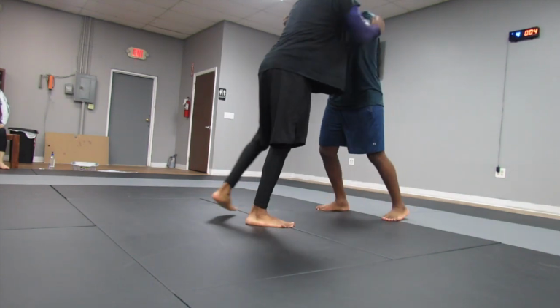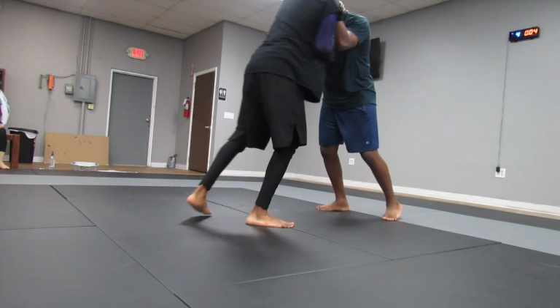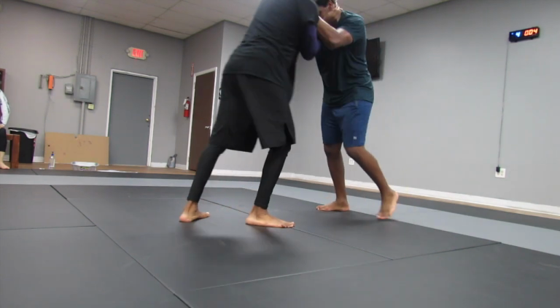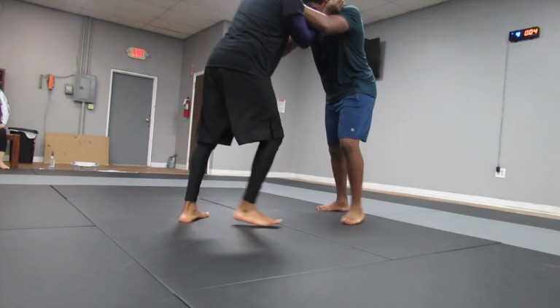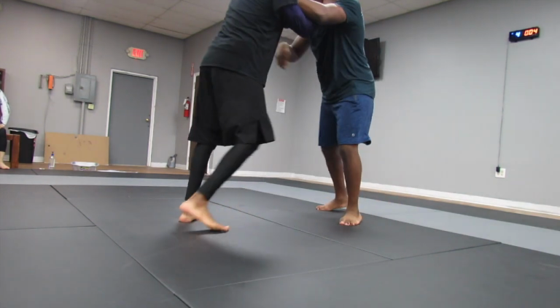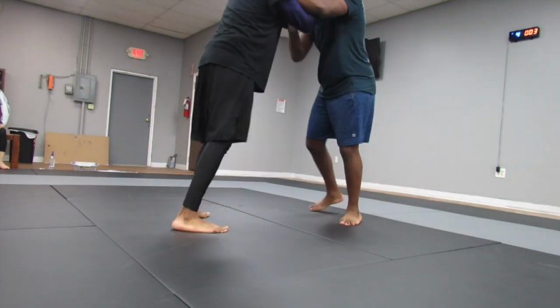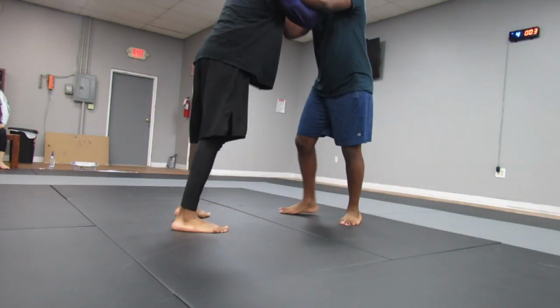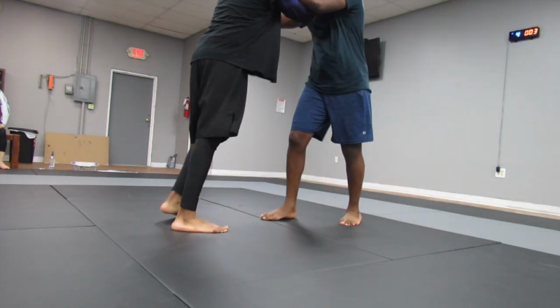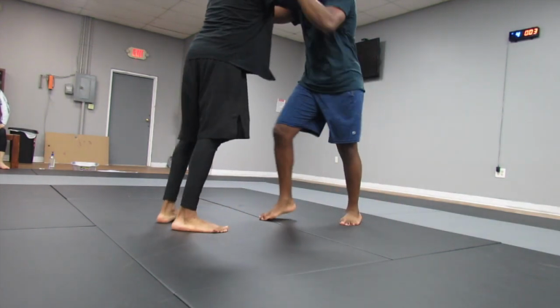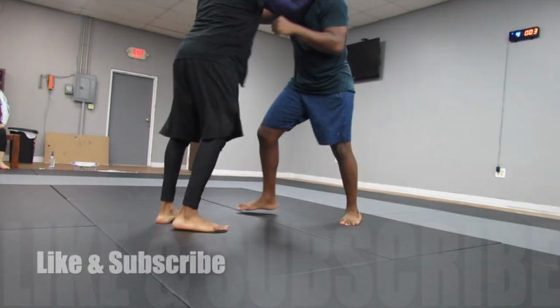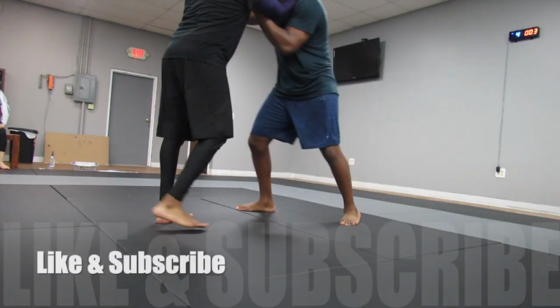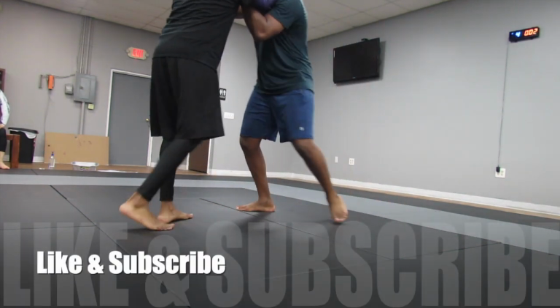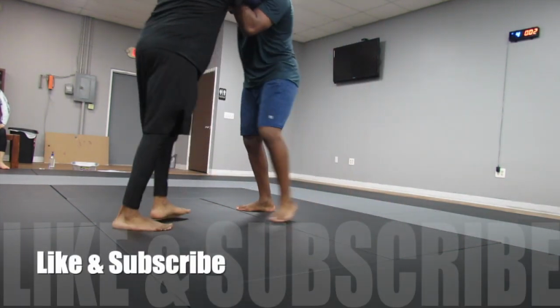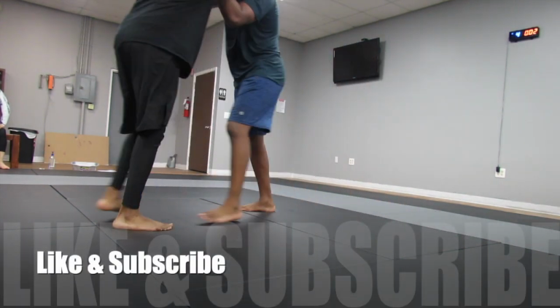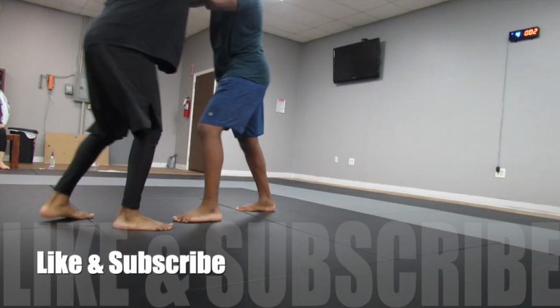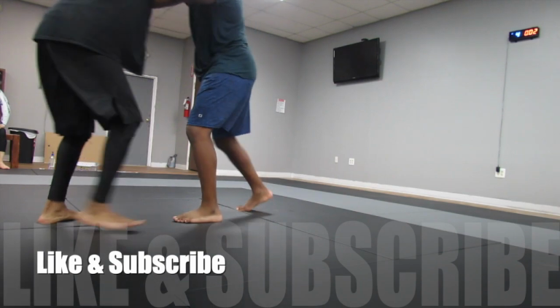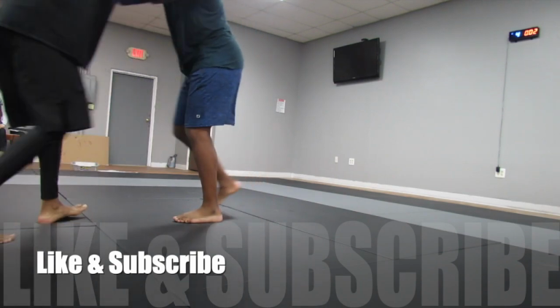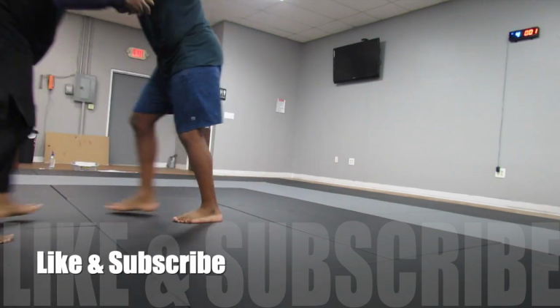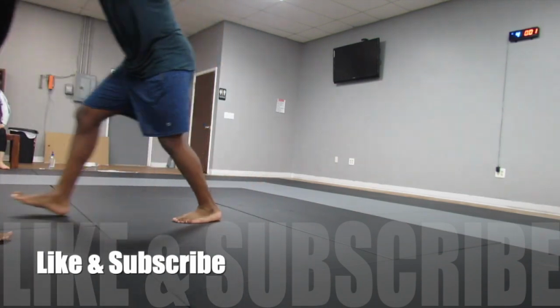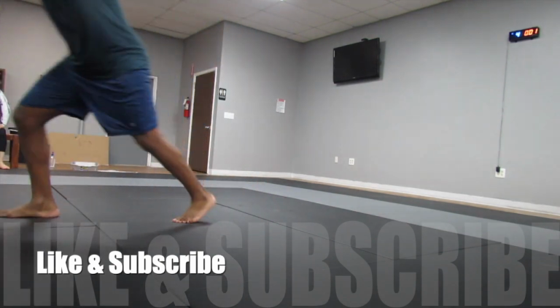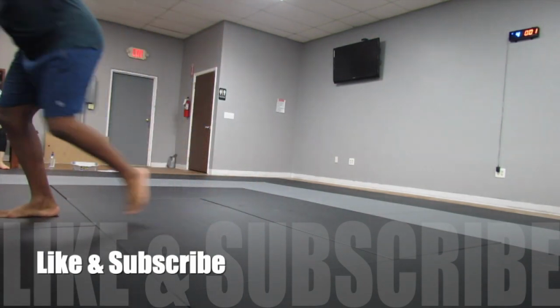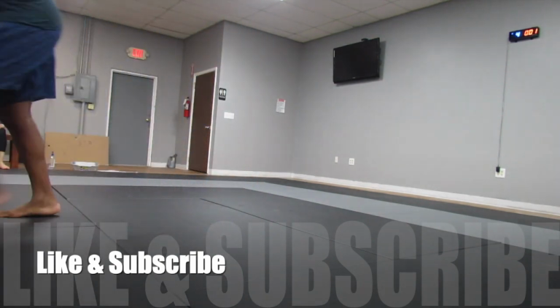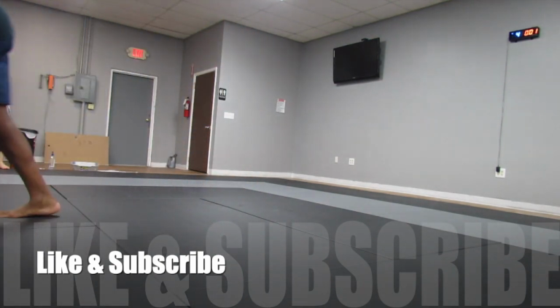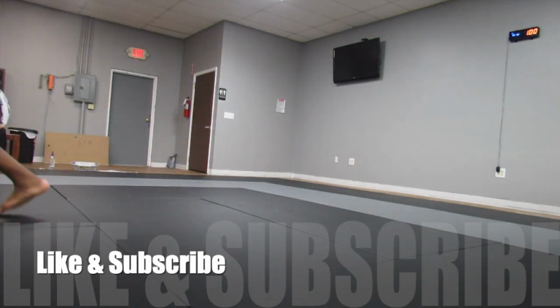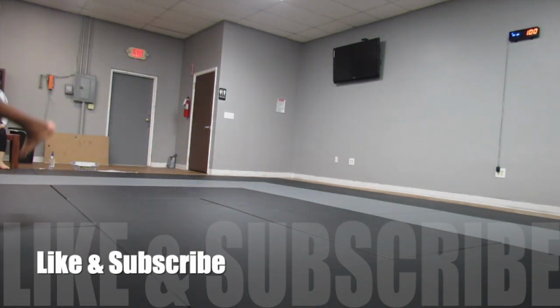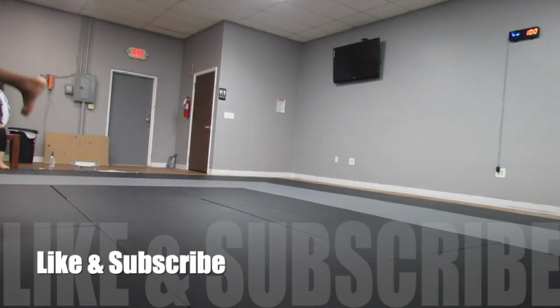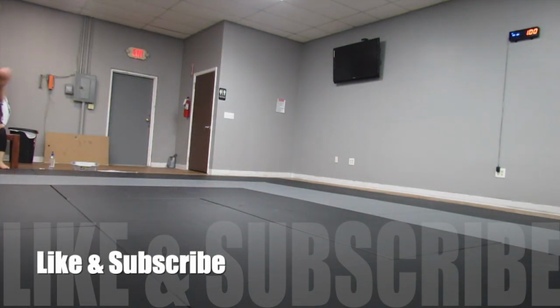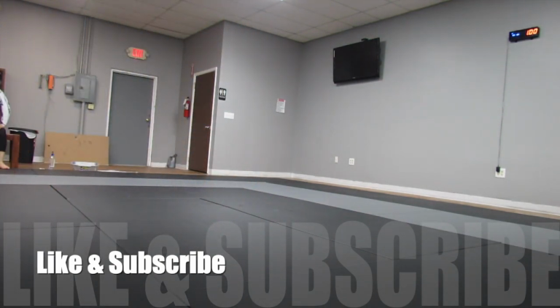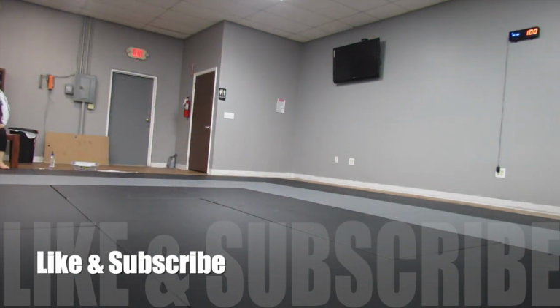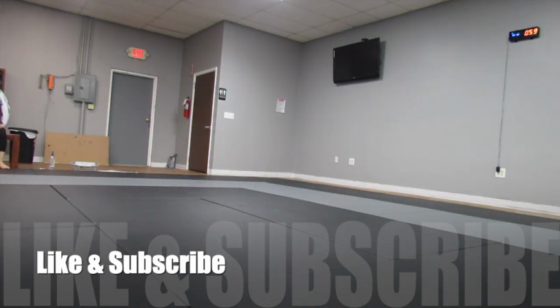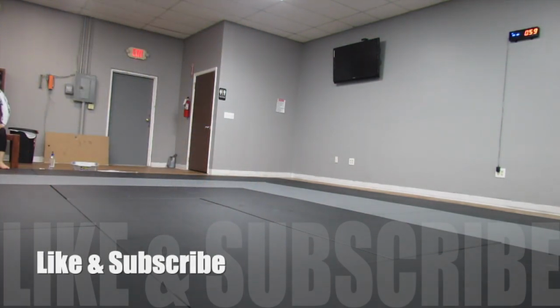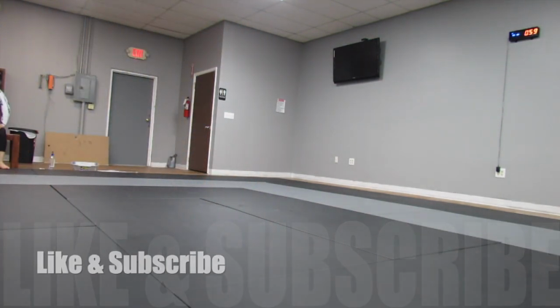Doing some hand fighting, trying to get an inside position. Thanks guys for watching — as always, don't forget to like and subscribe, and until next time.